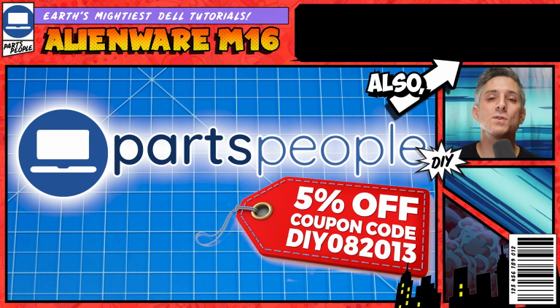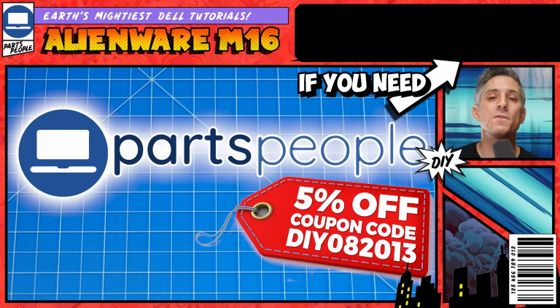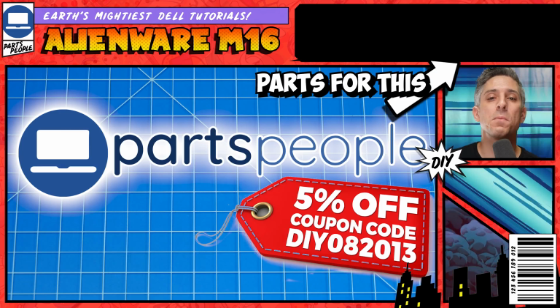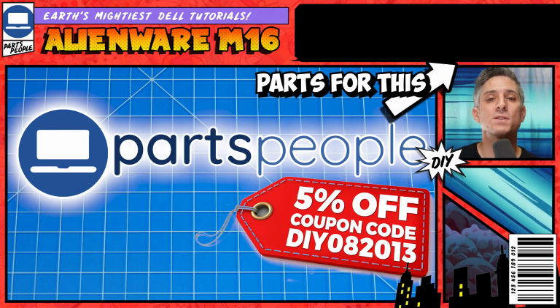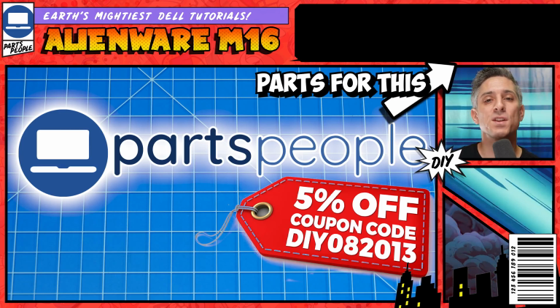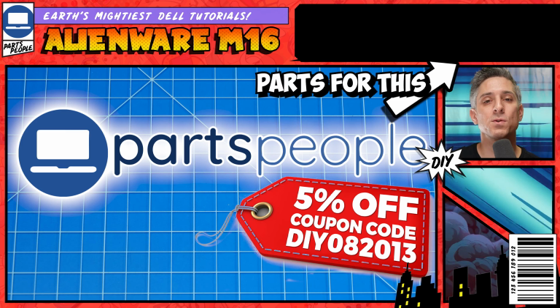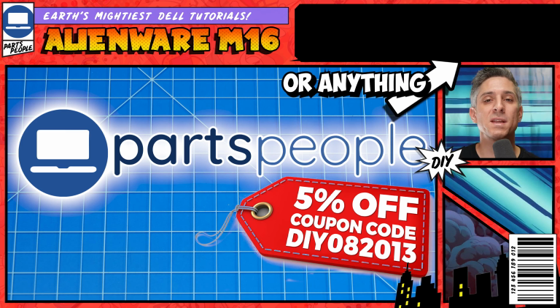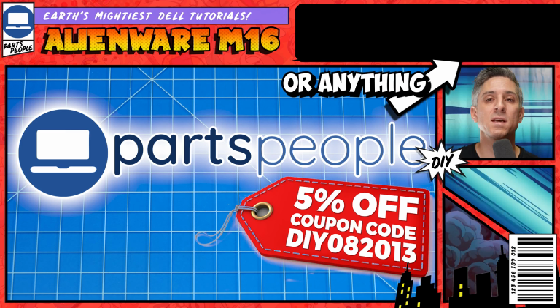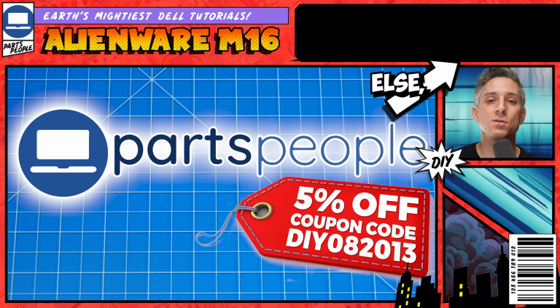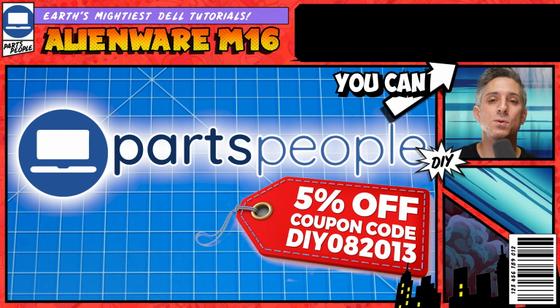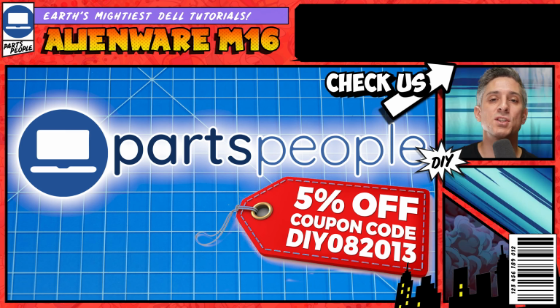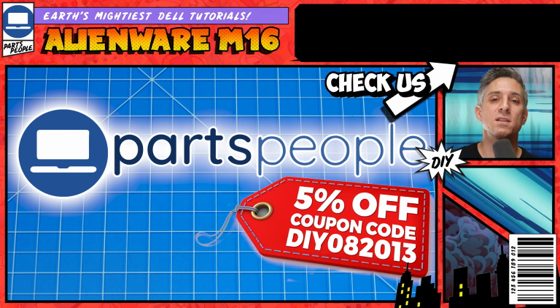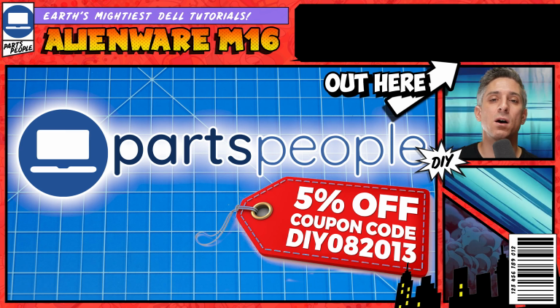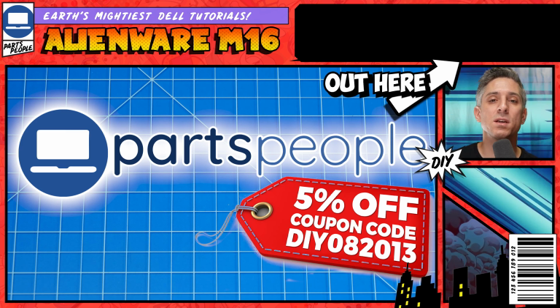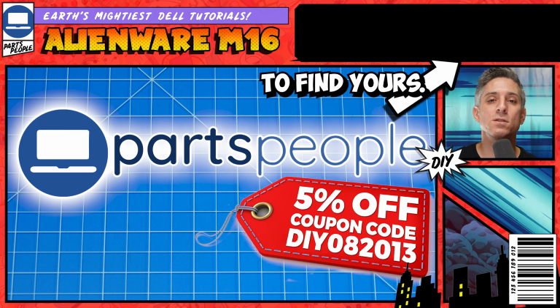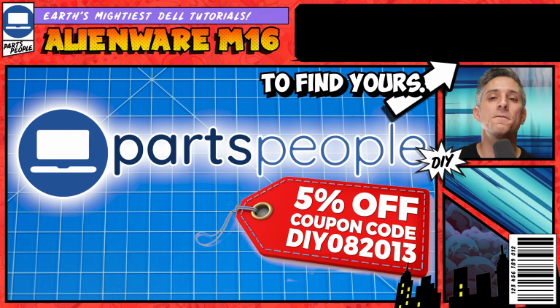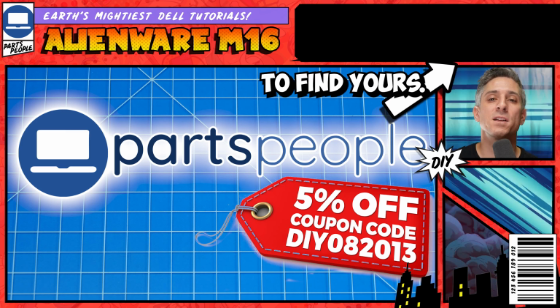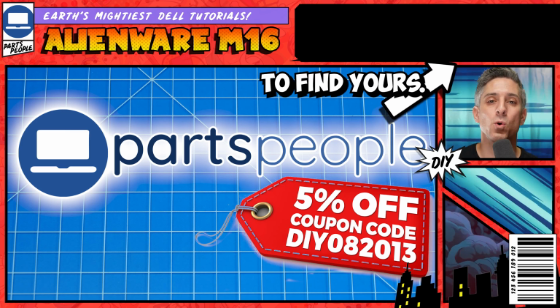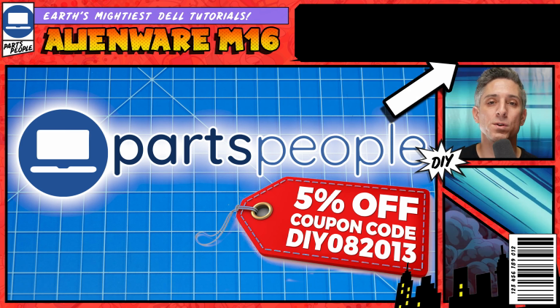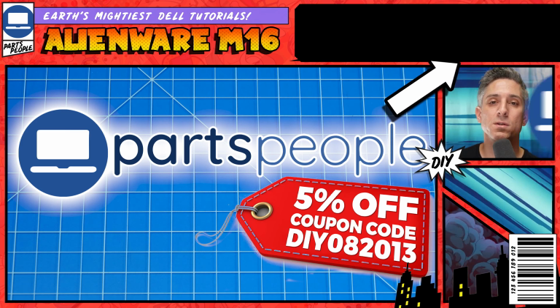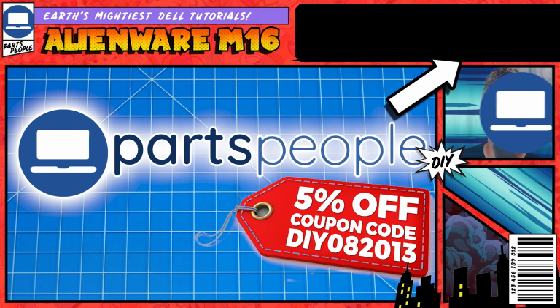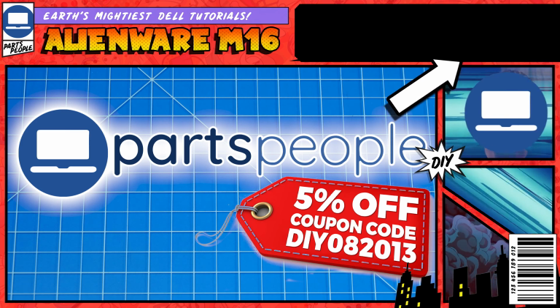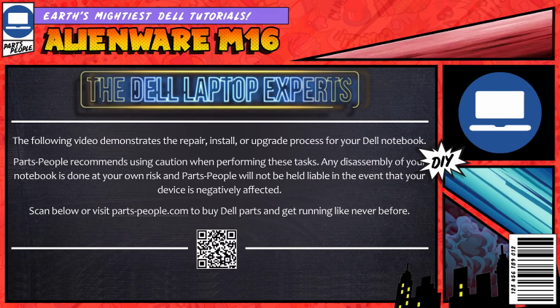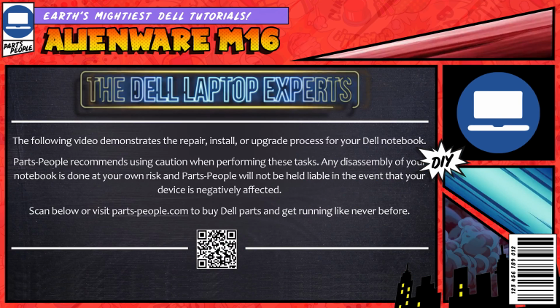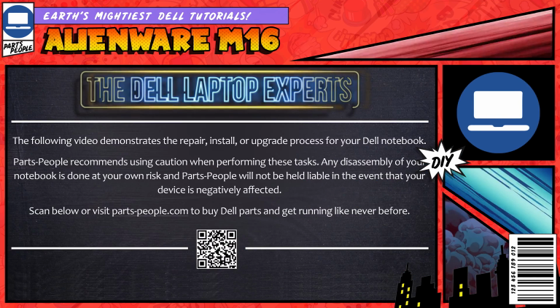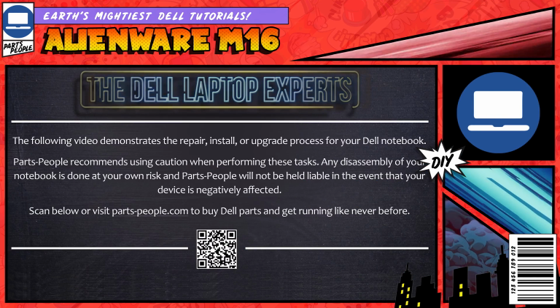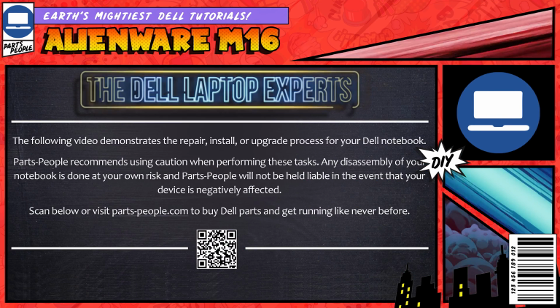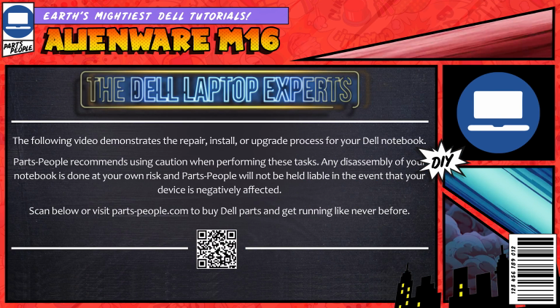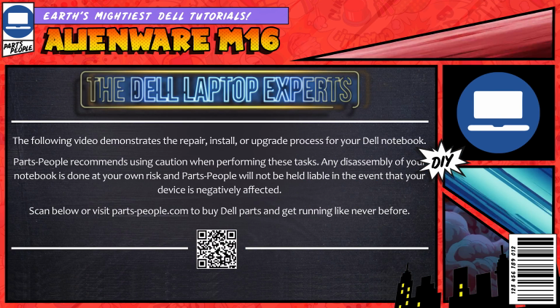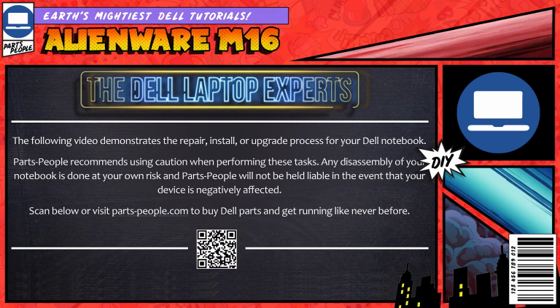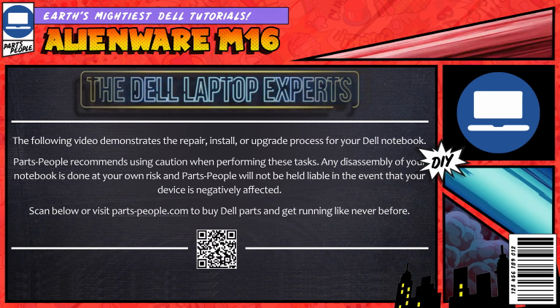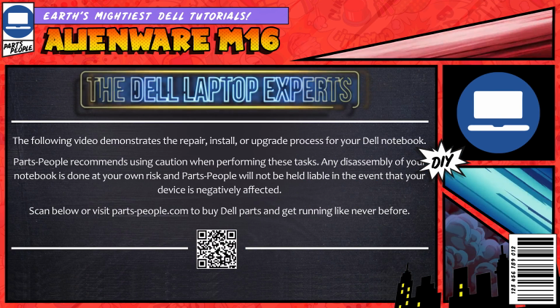Also, if you need parts for this or anything else, you can check us out here to find yours. All right, now that that's out of the way, let's go.